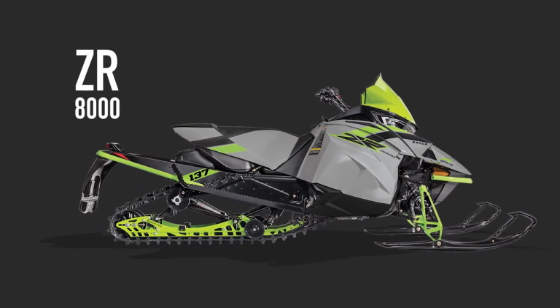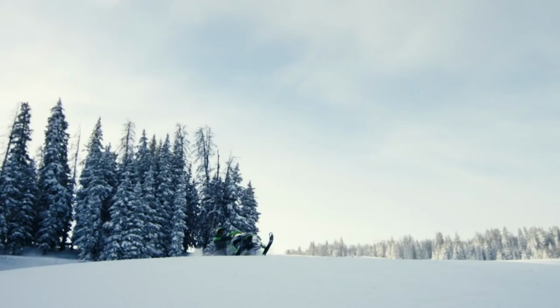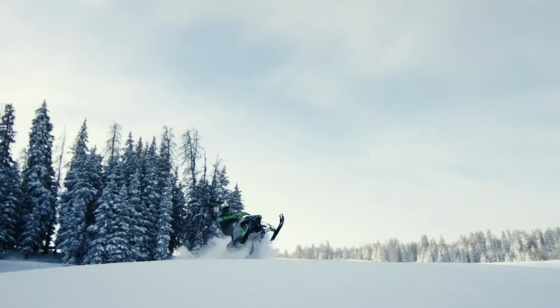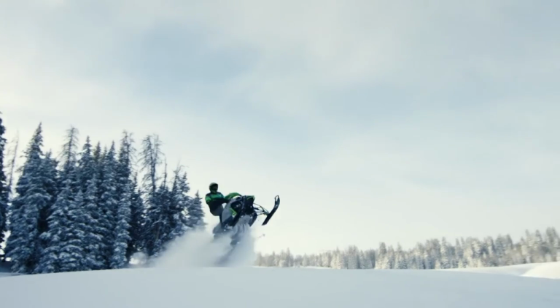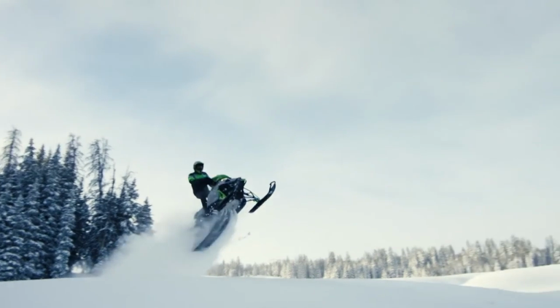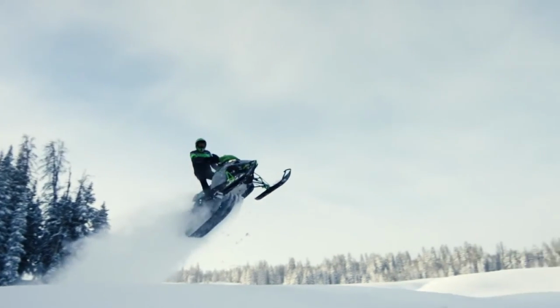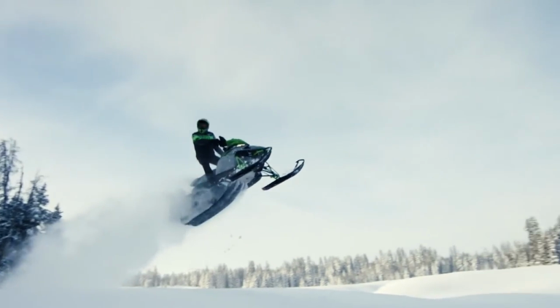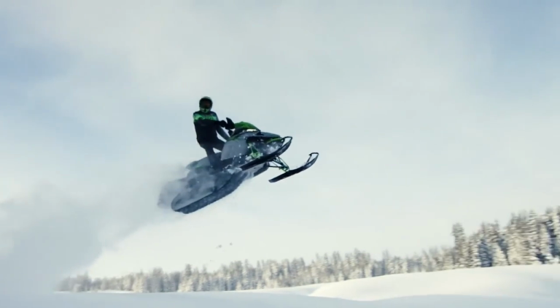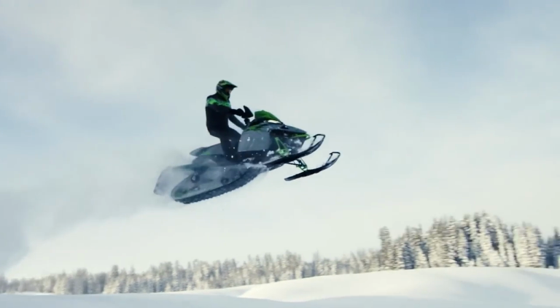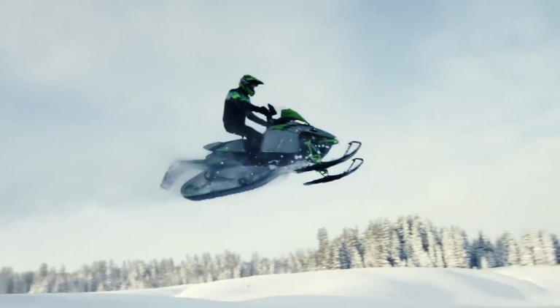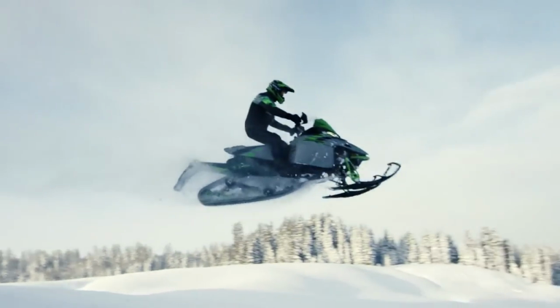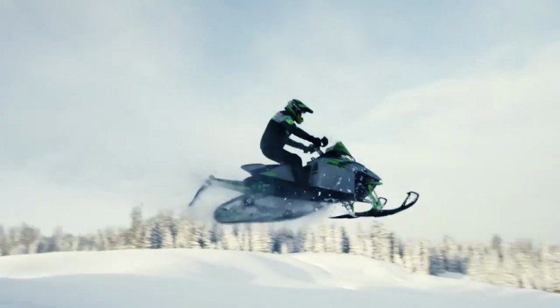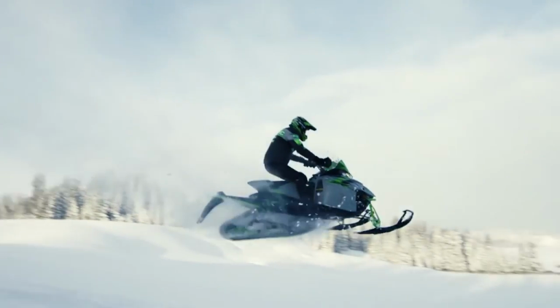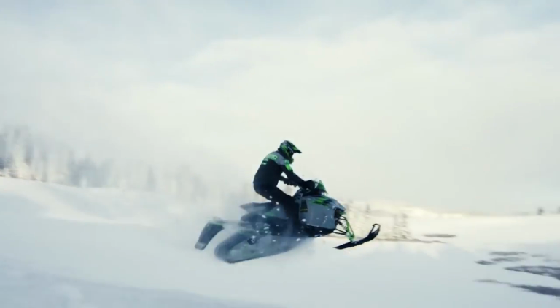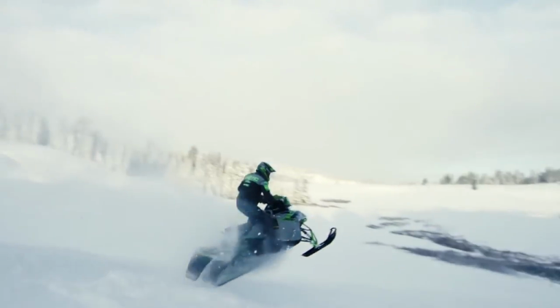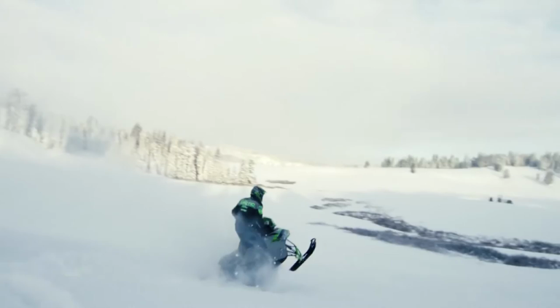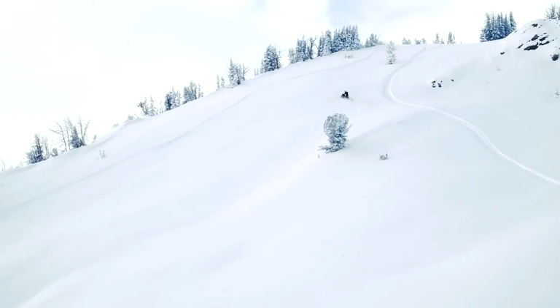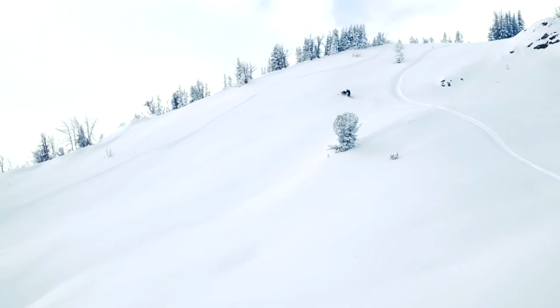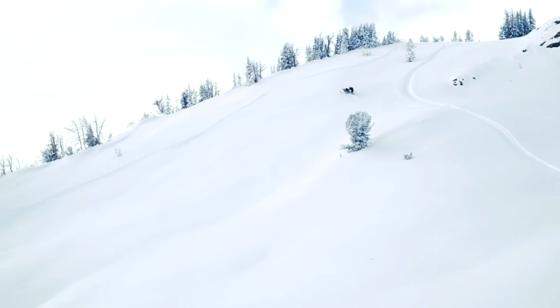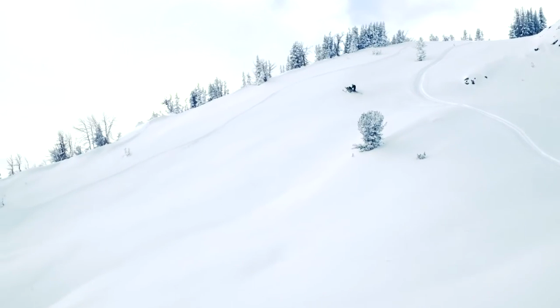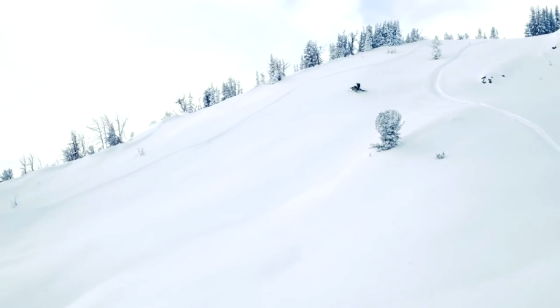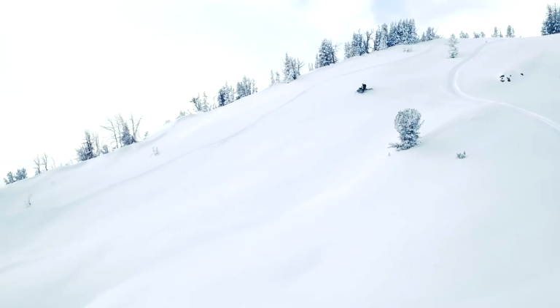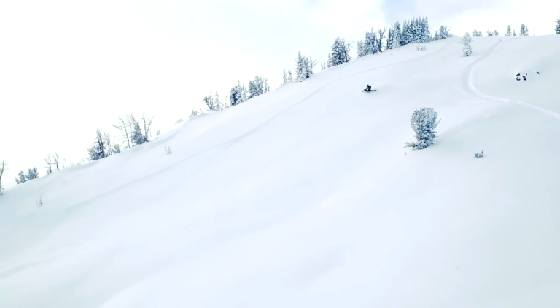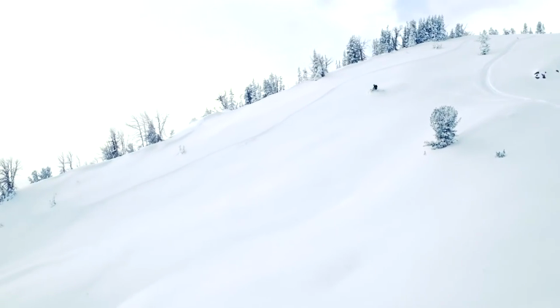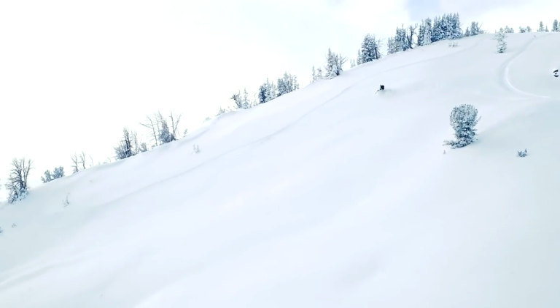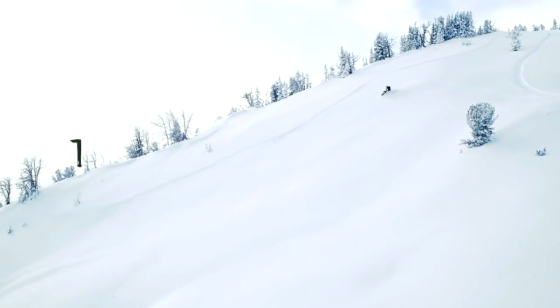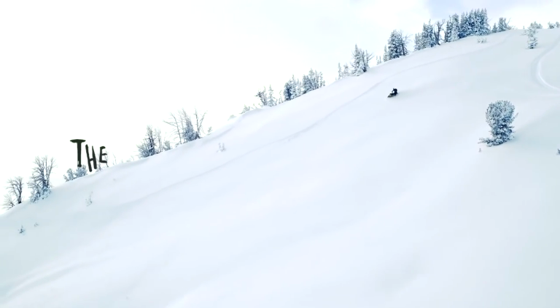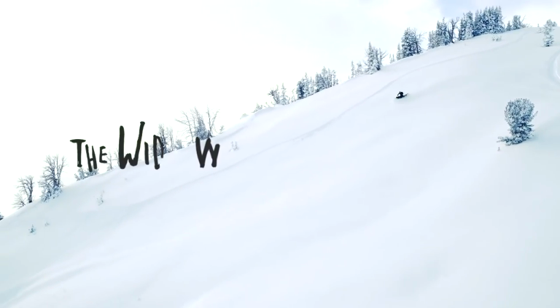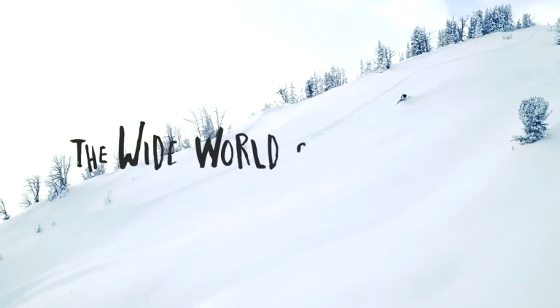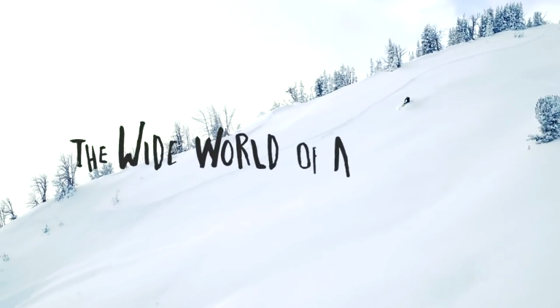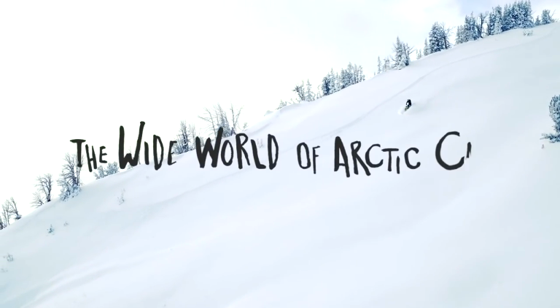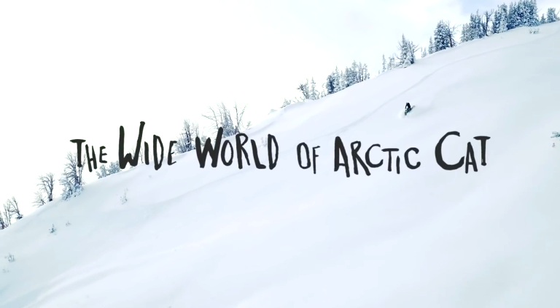See for yourself — the latest in high performance engine technology is ready to dominate in the wide world of Arctic Cat.